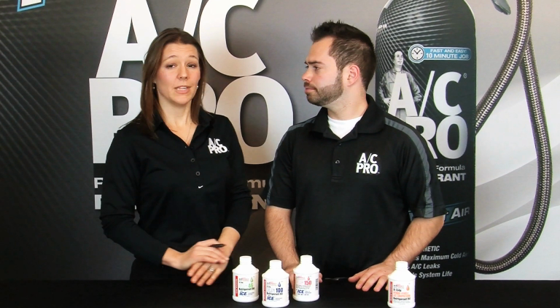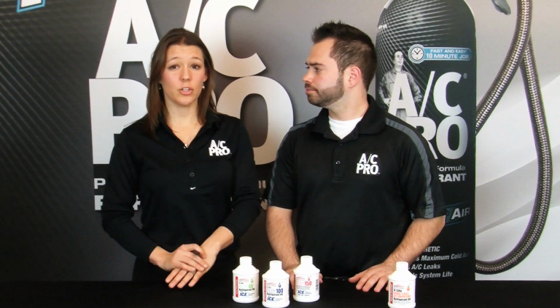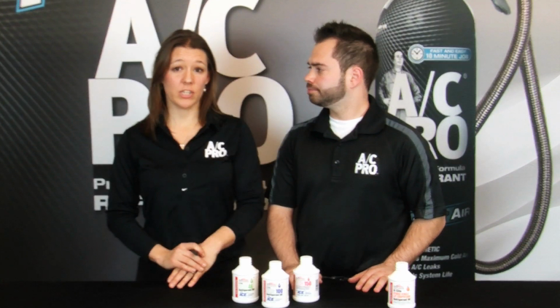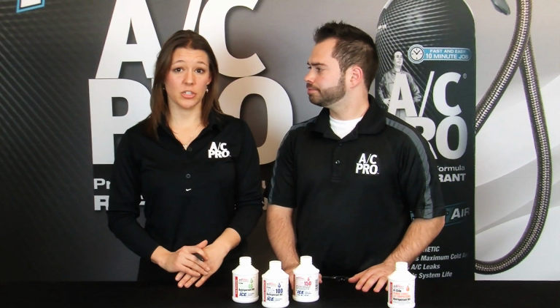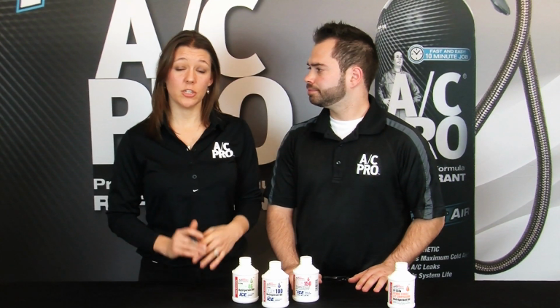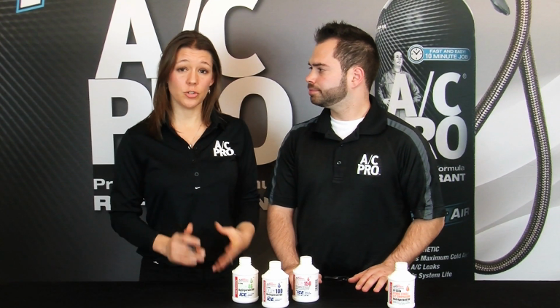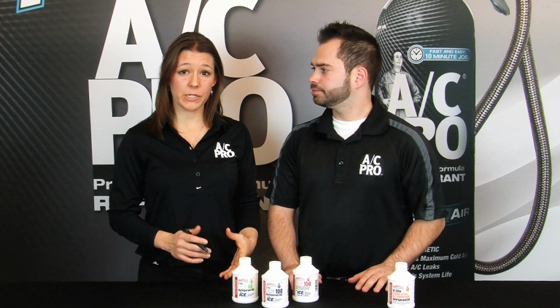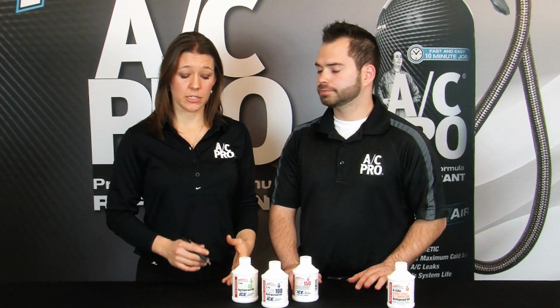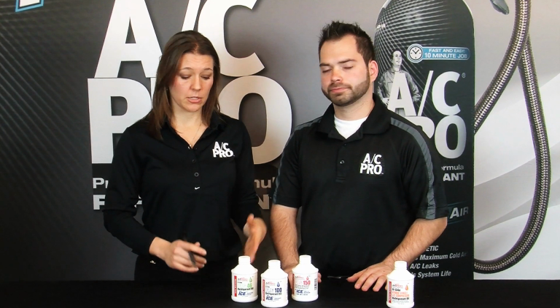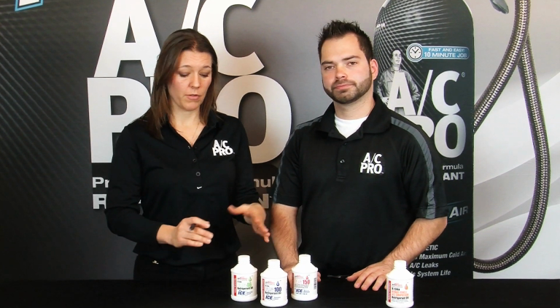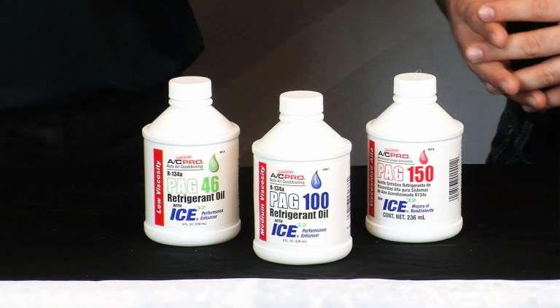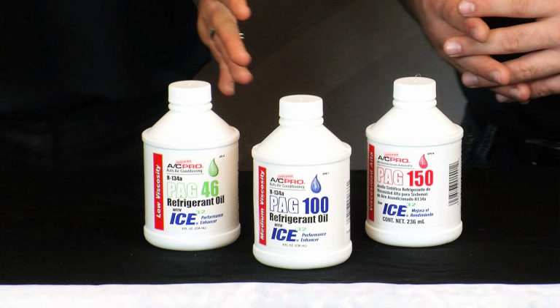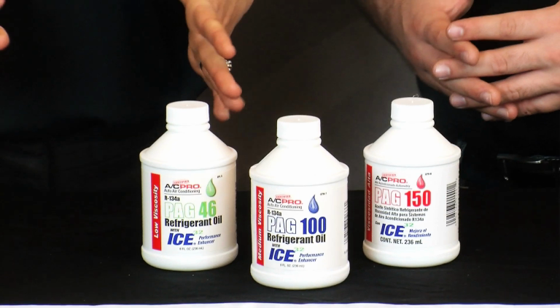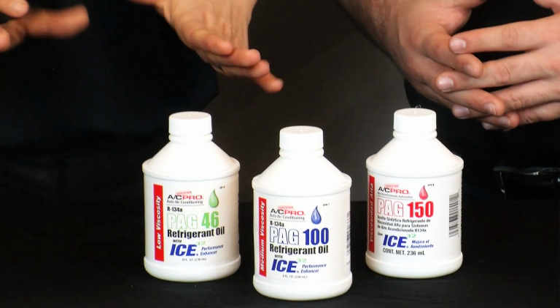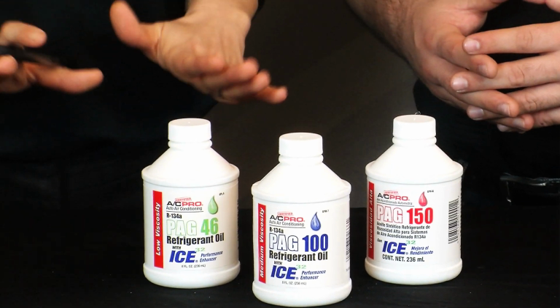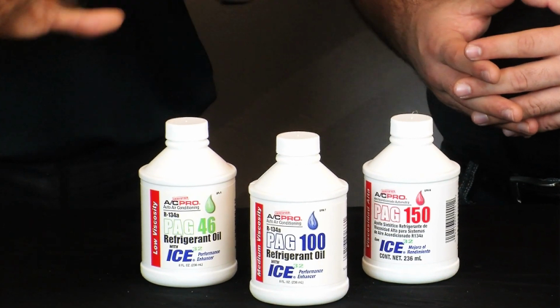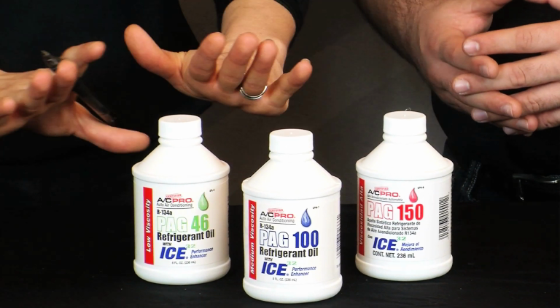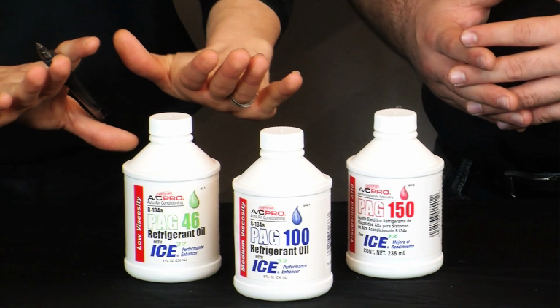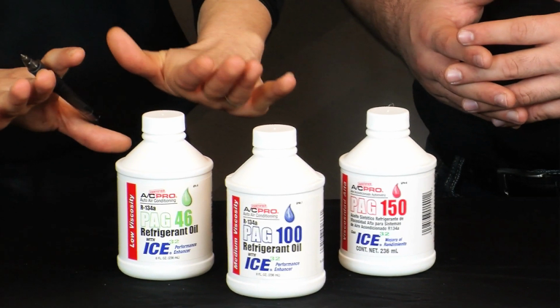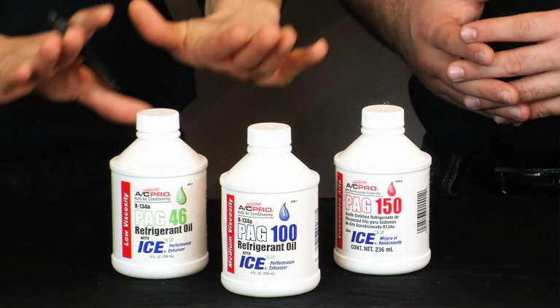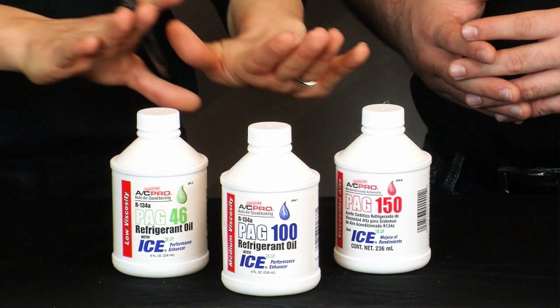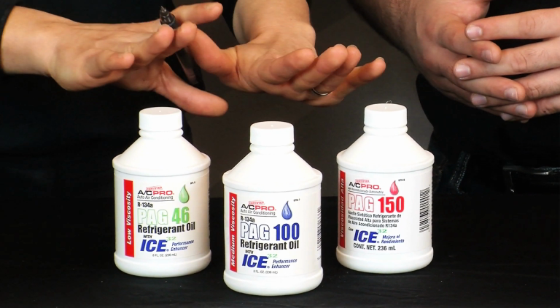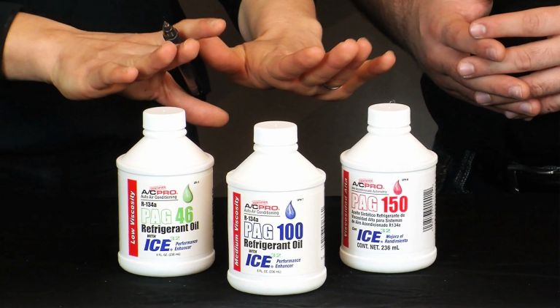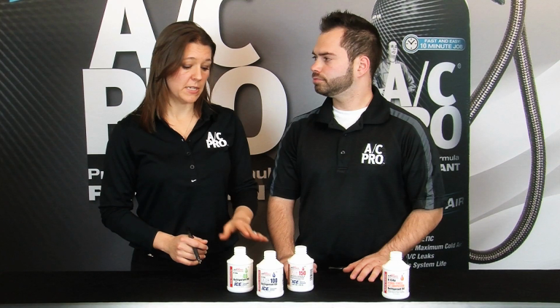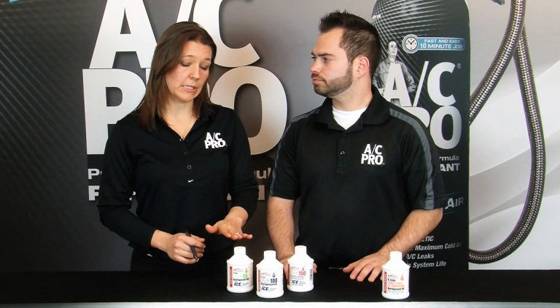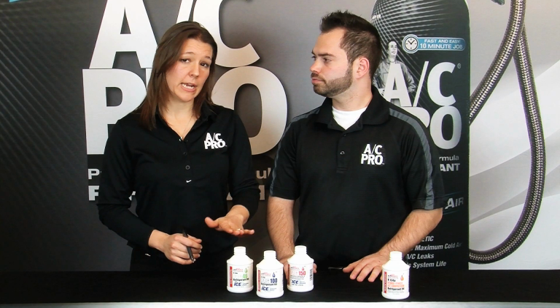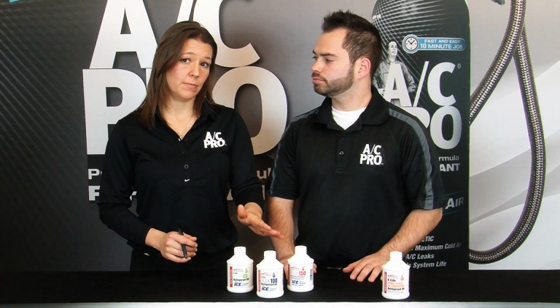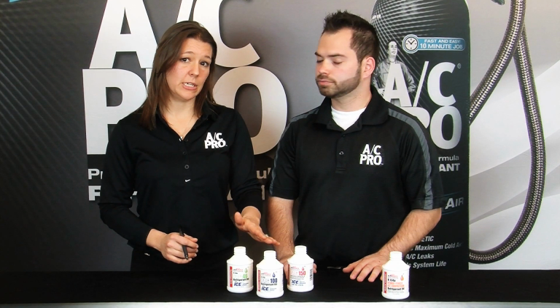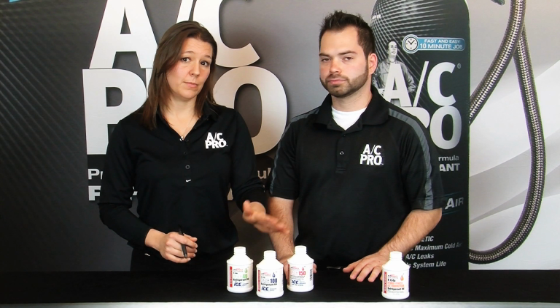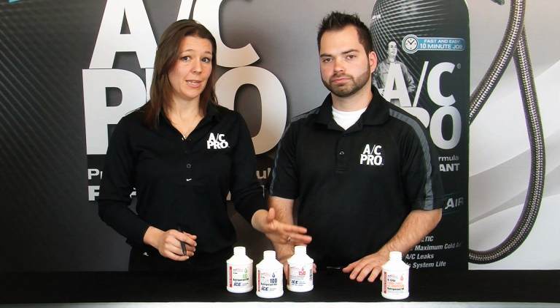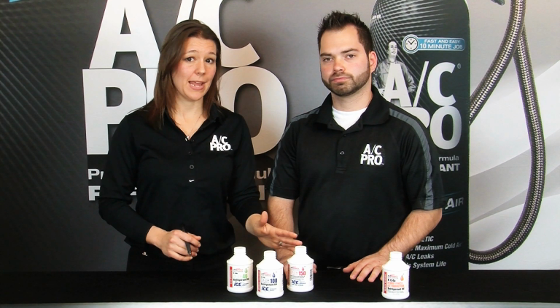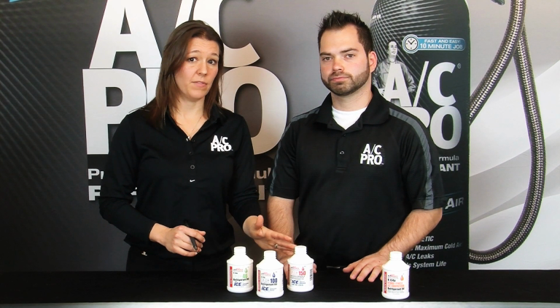That's a good question. So your choices are 46, 100, and 150 — so that's light, medium, and heavy.